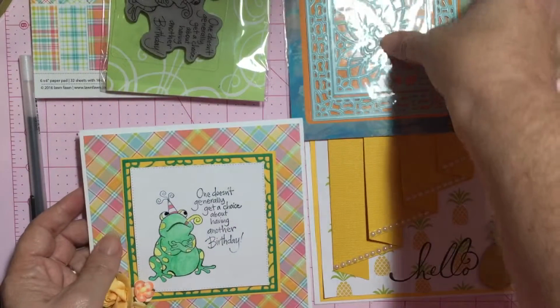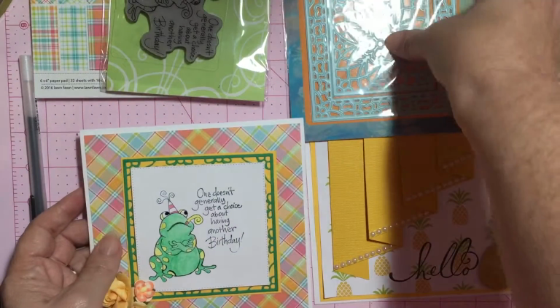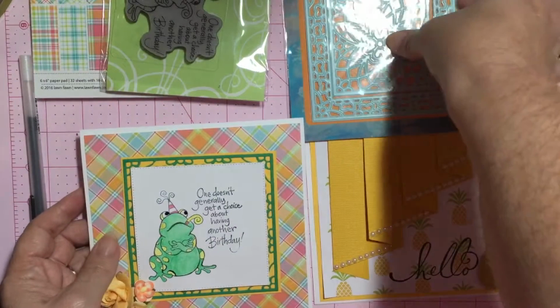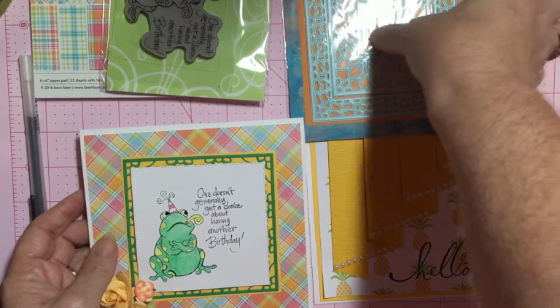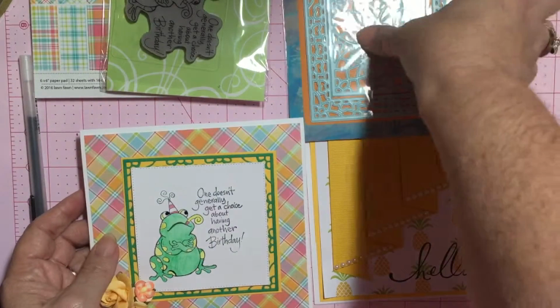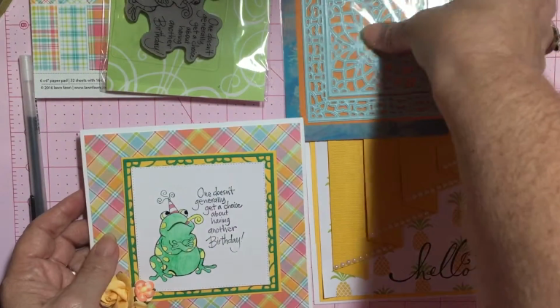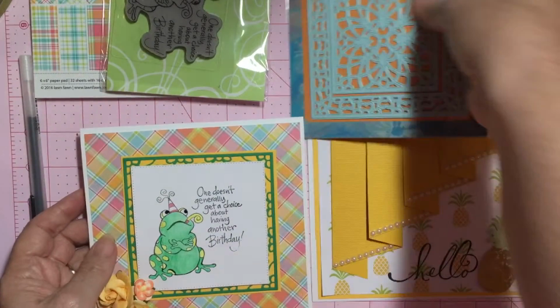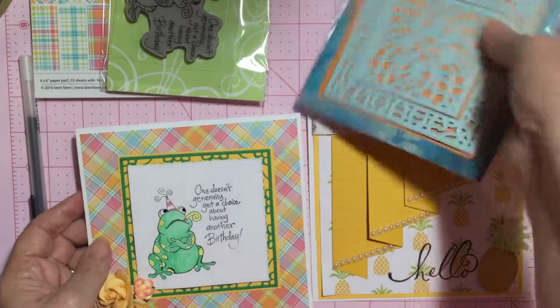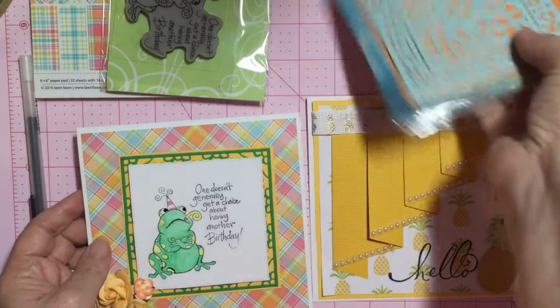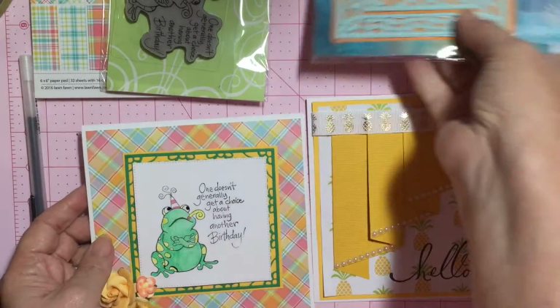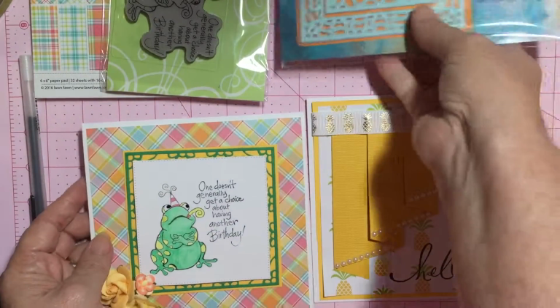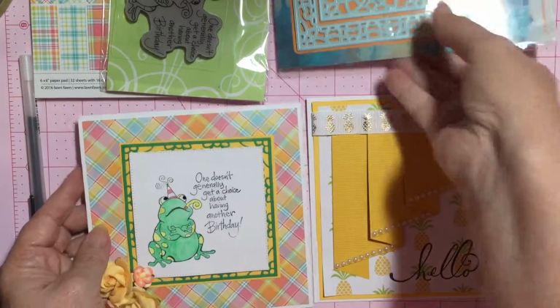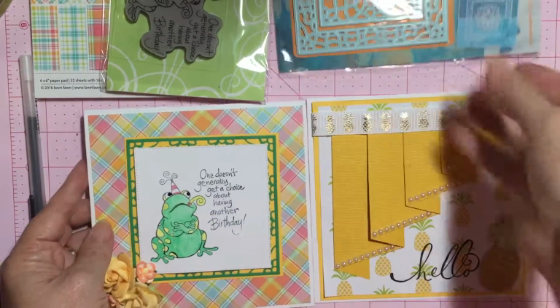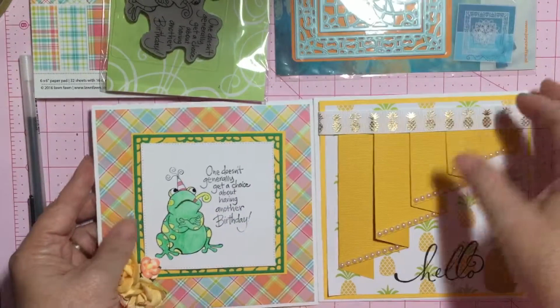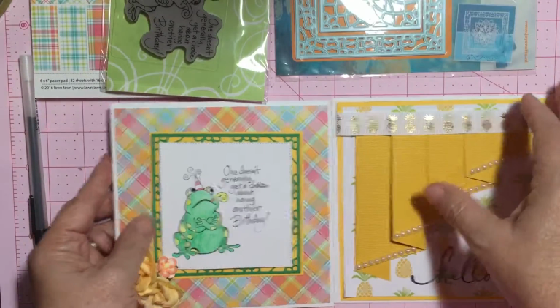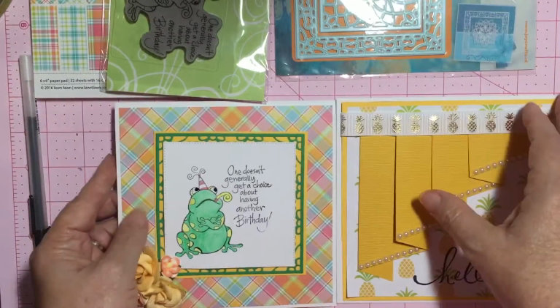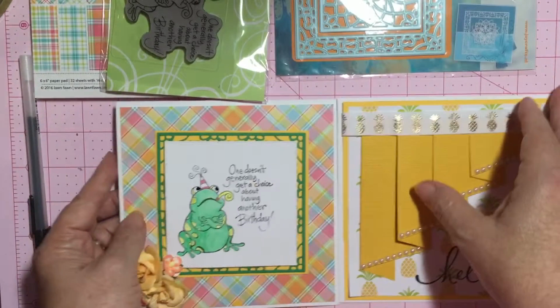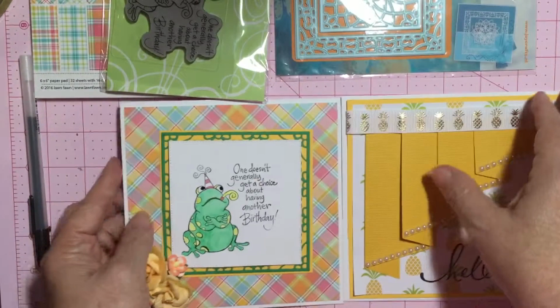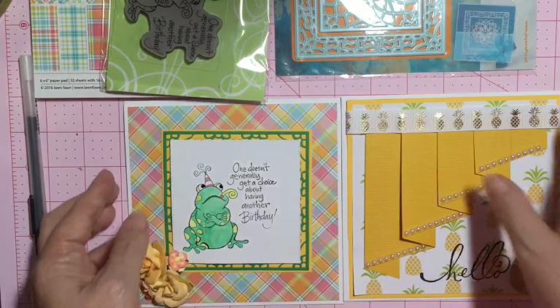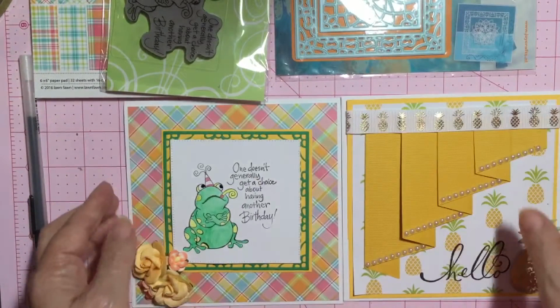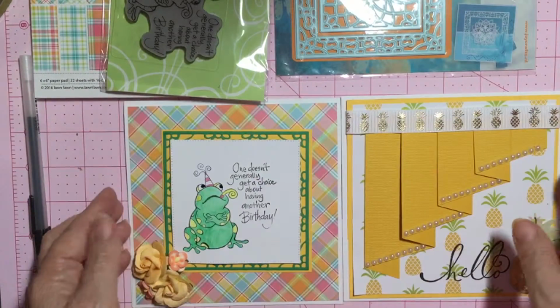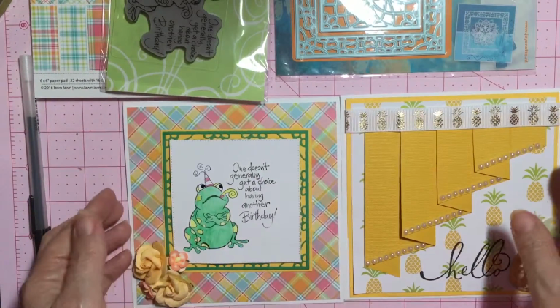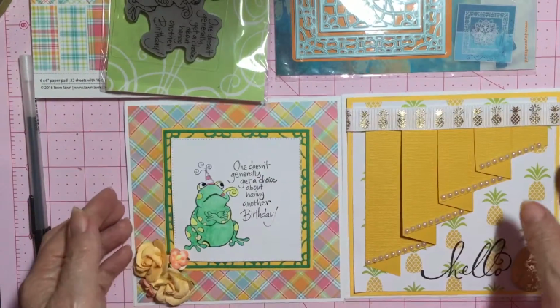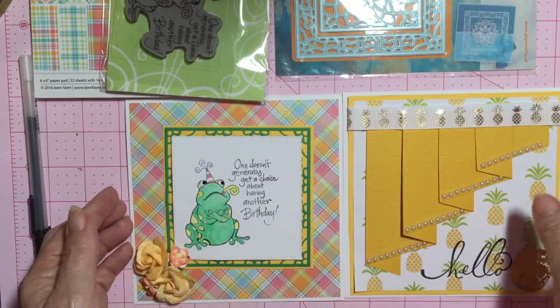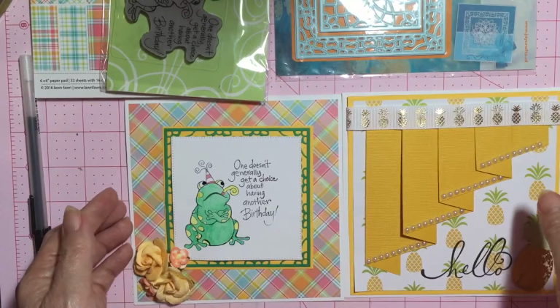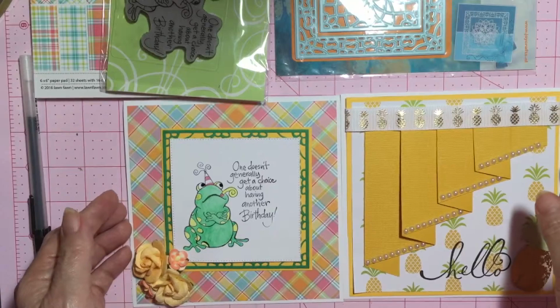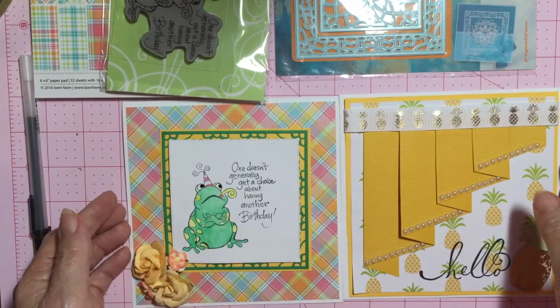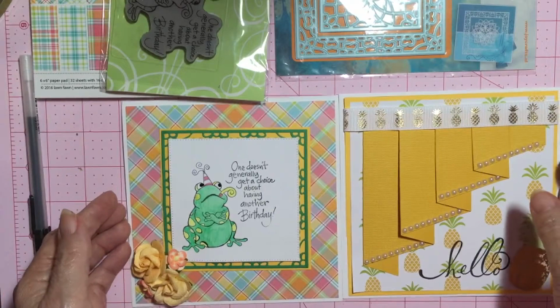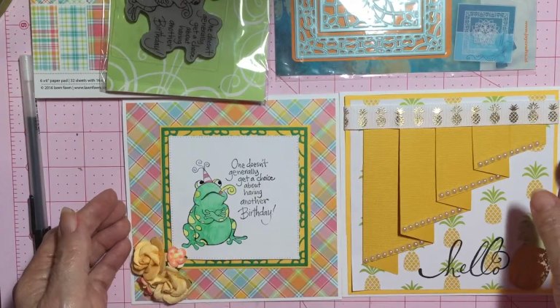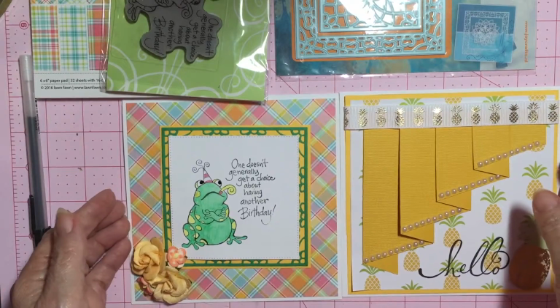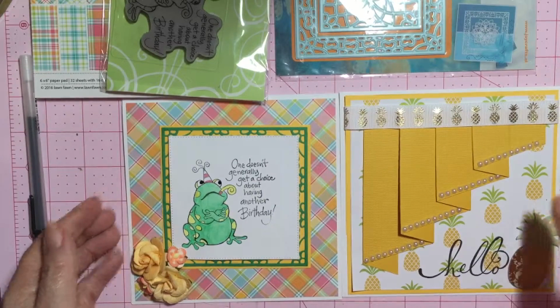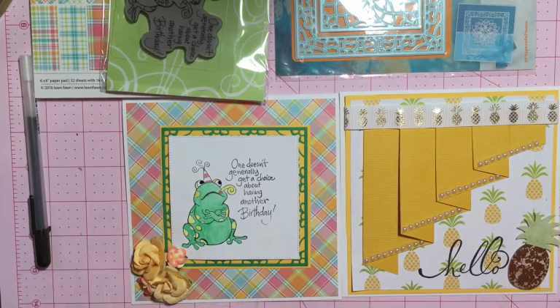That is a couple more card shares from the weekend, so thank you for stopping by.